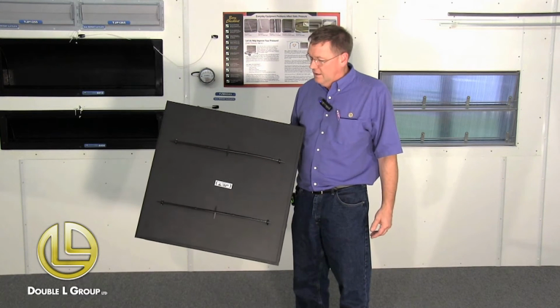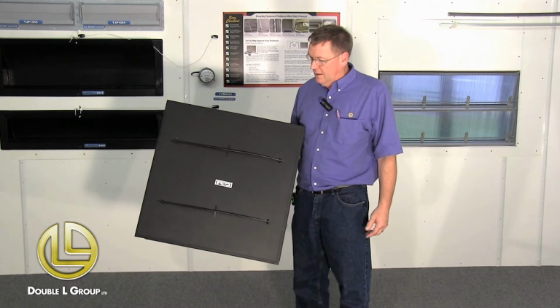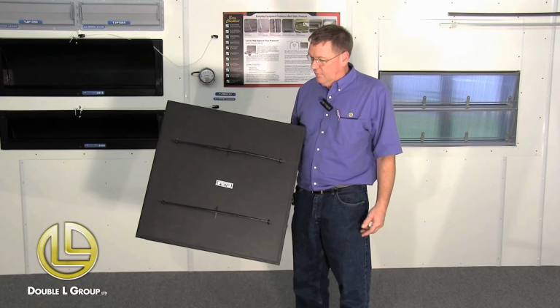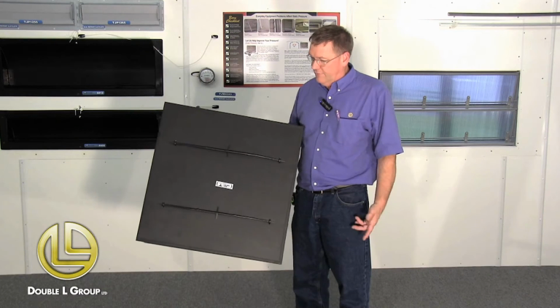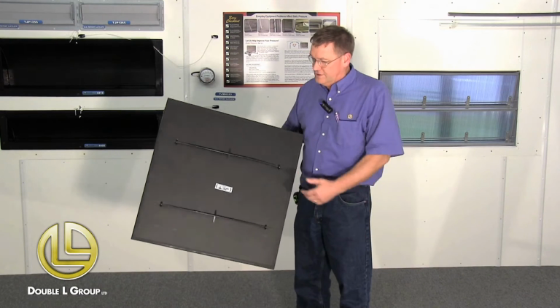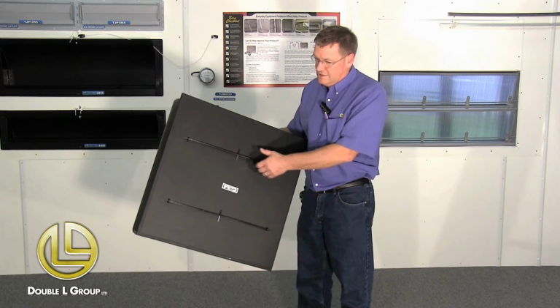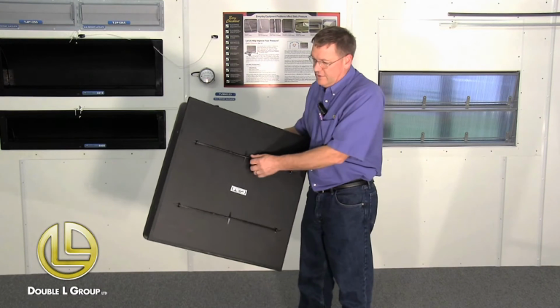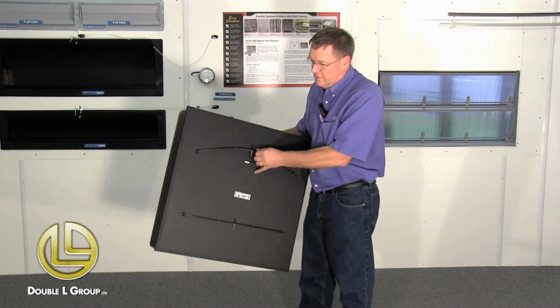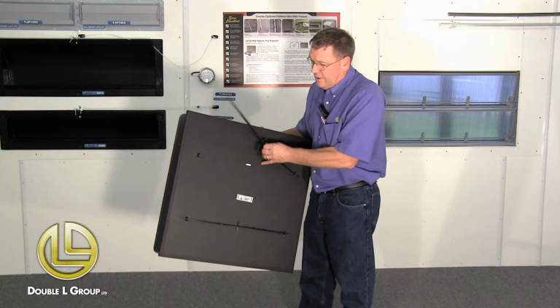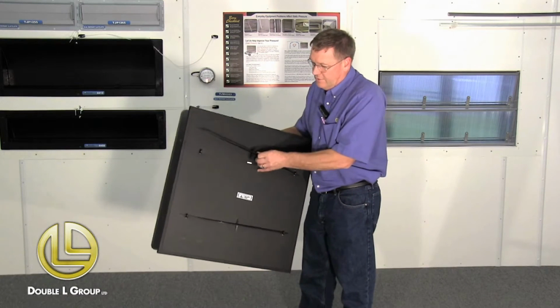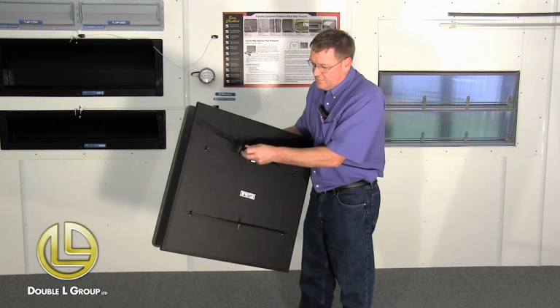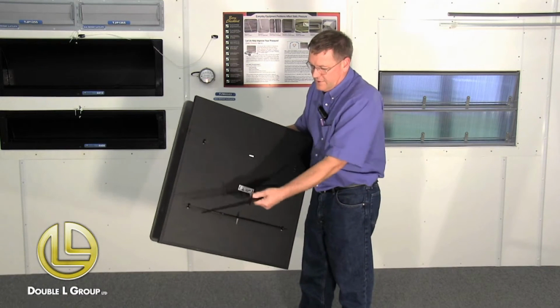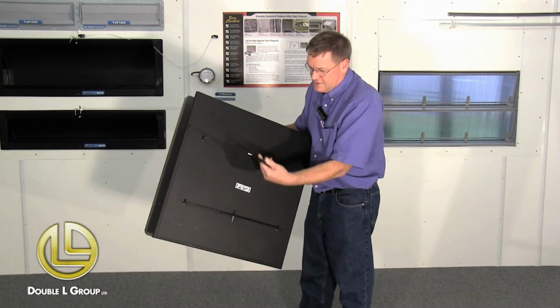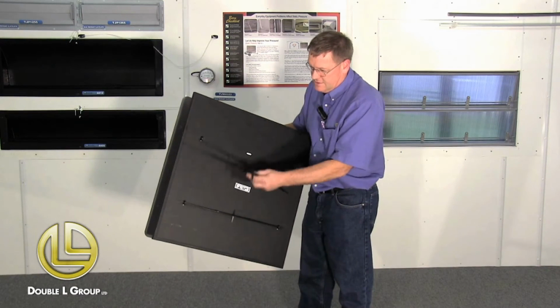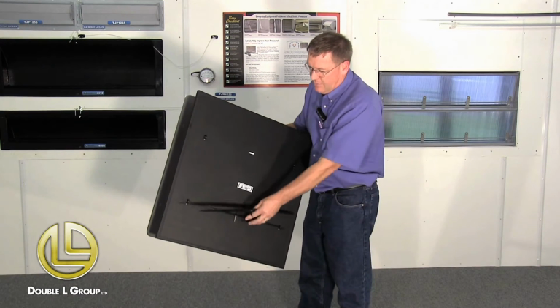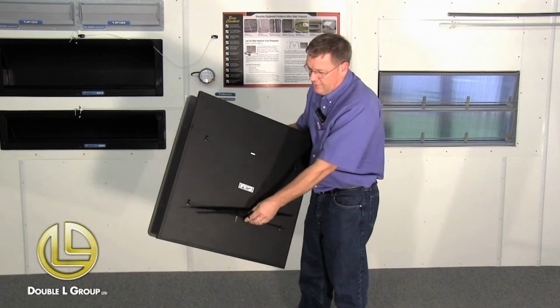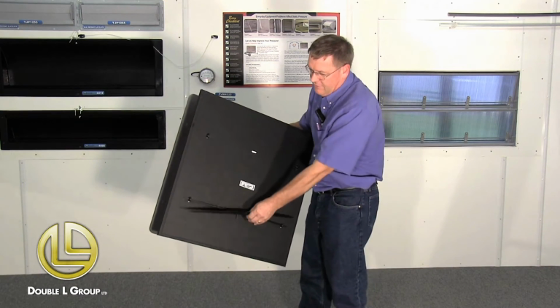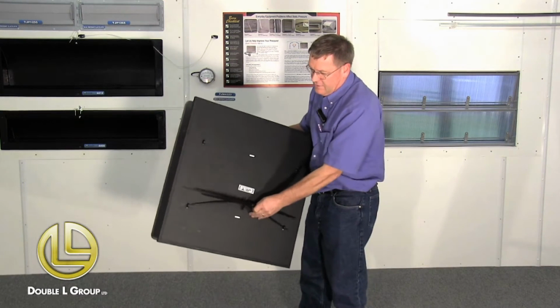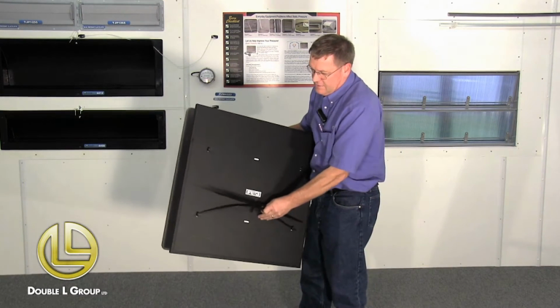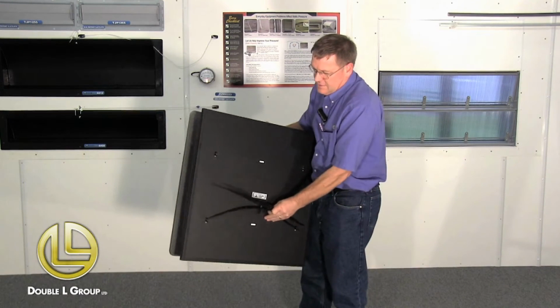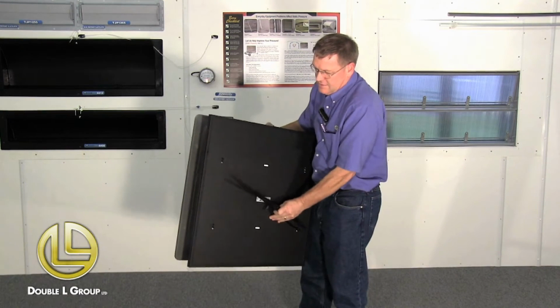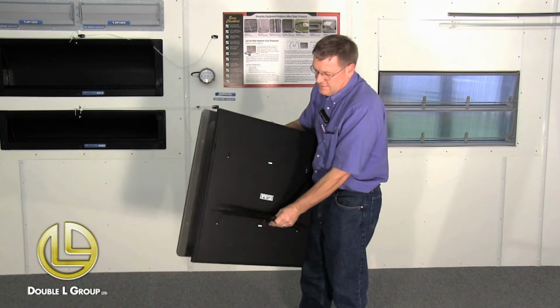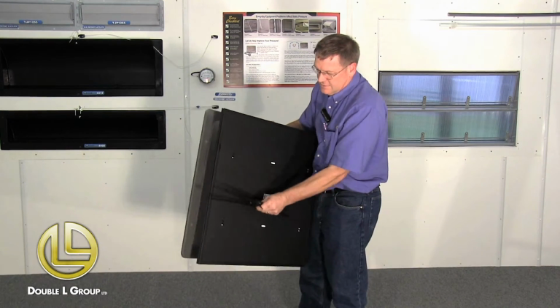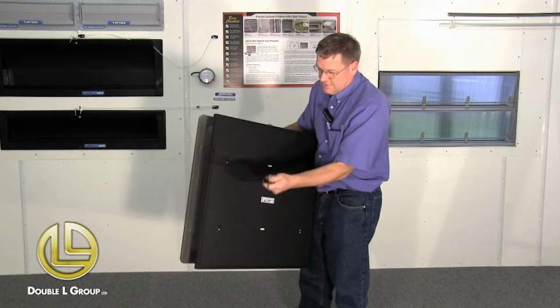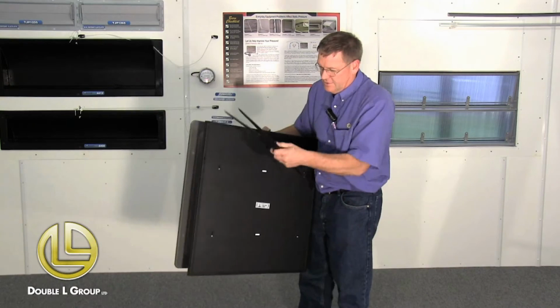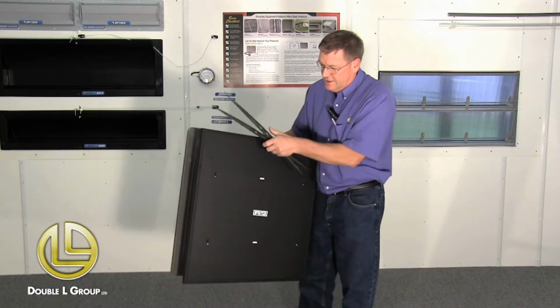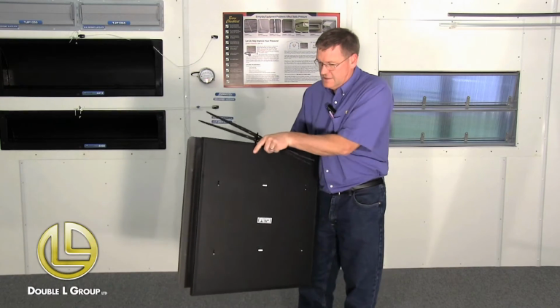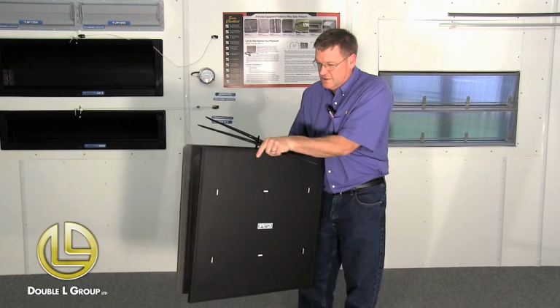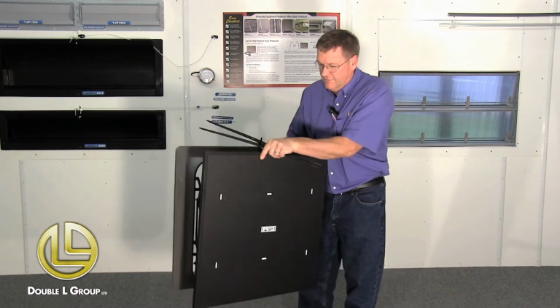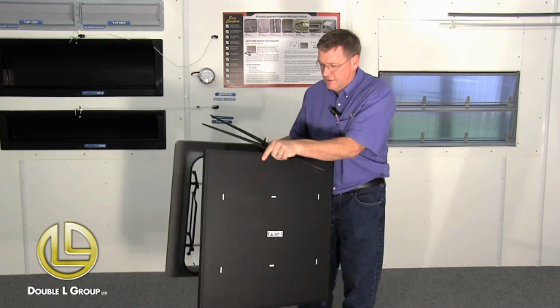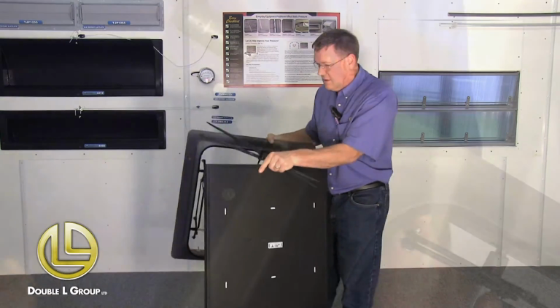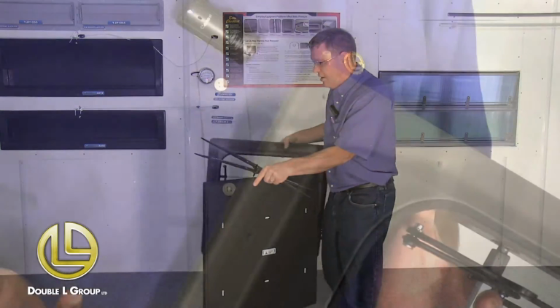One of the first things you want to do is pull this top lid off. You just take these clips off and the lid will come off.